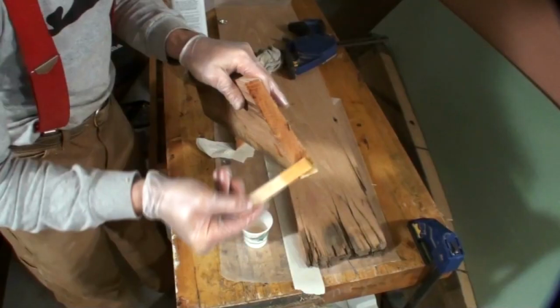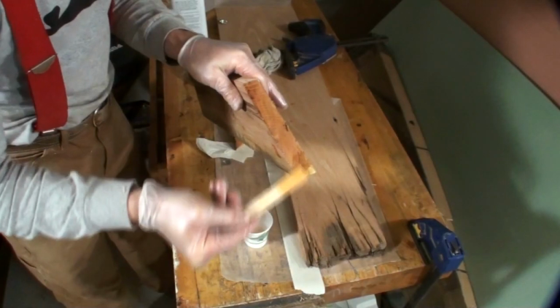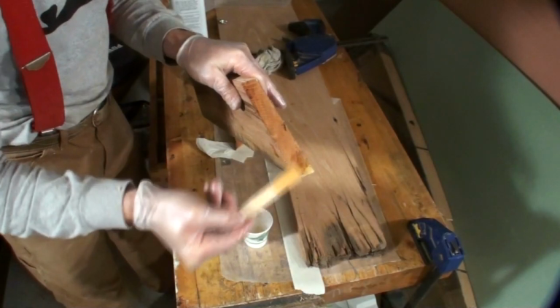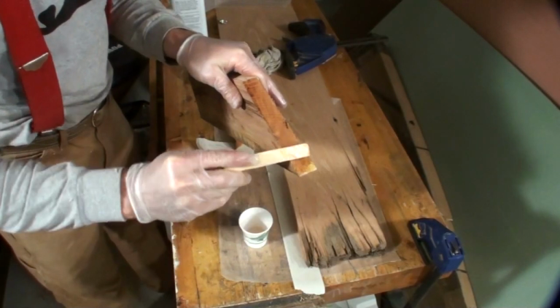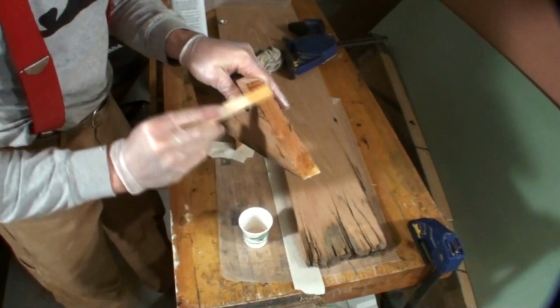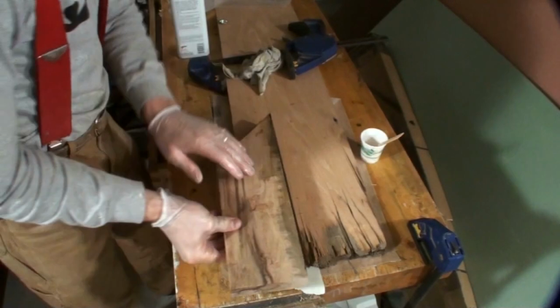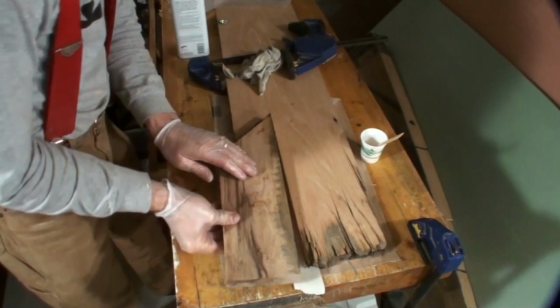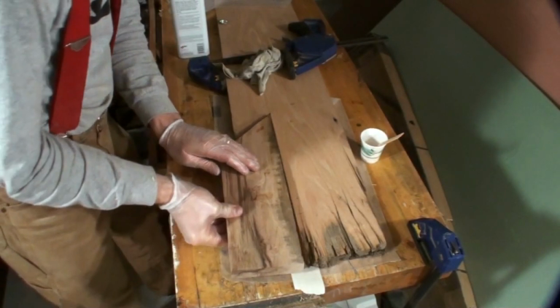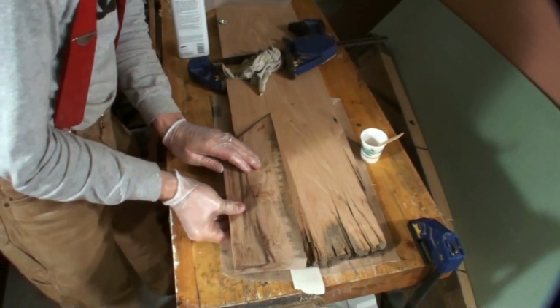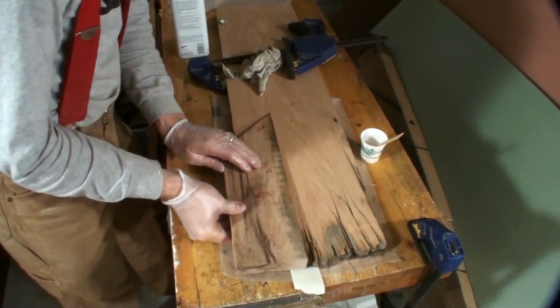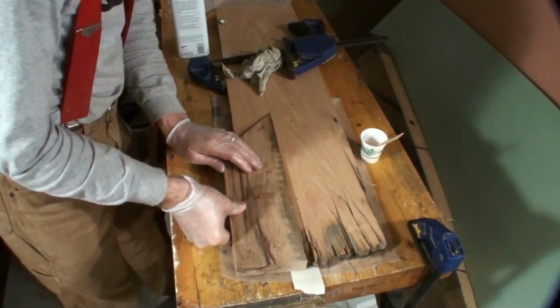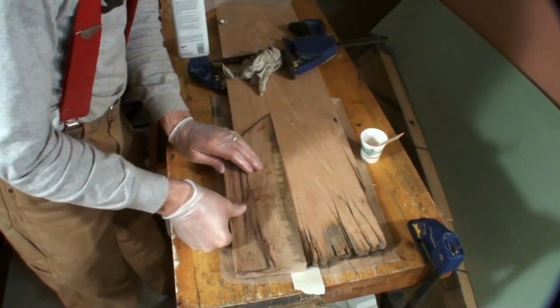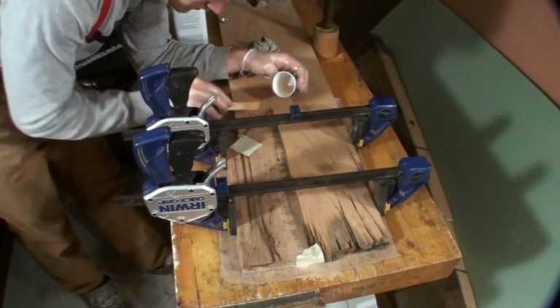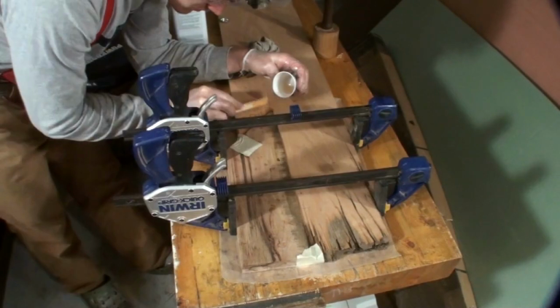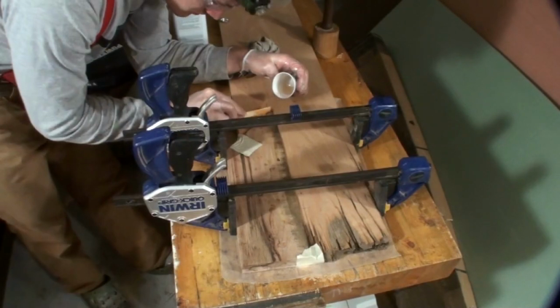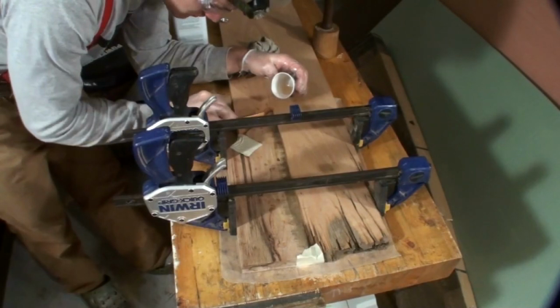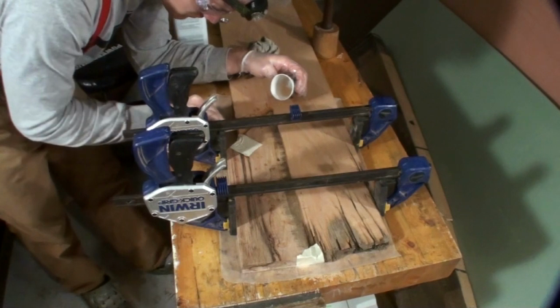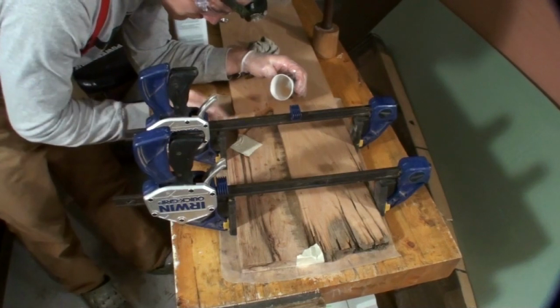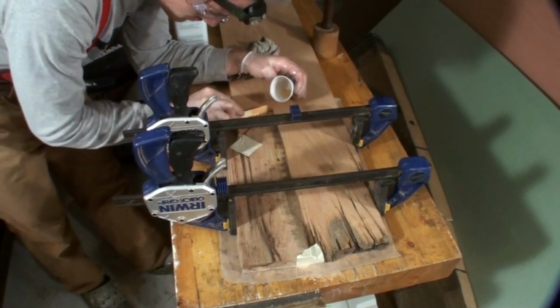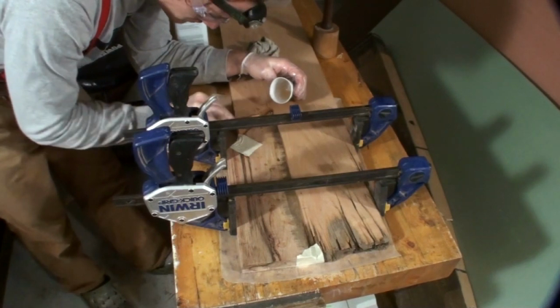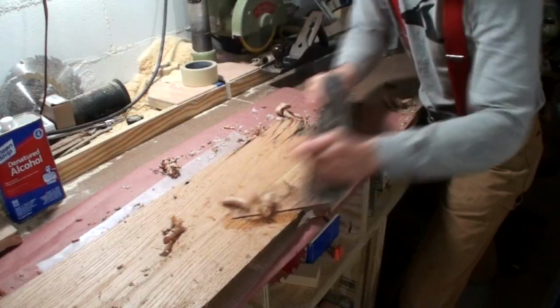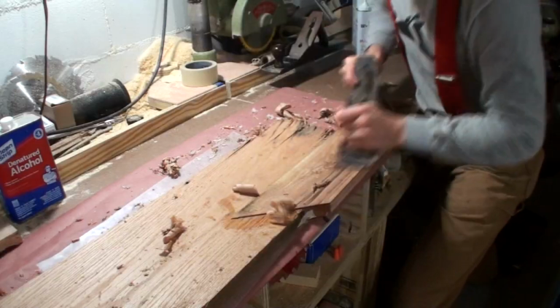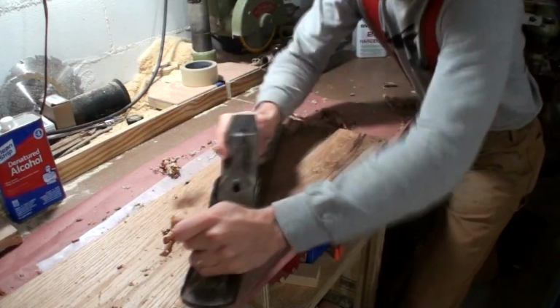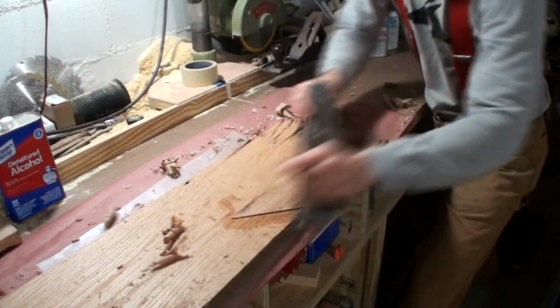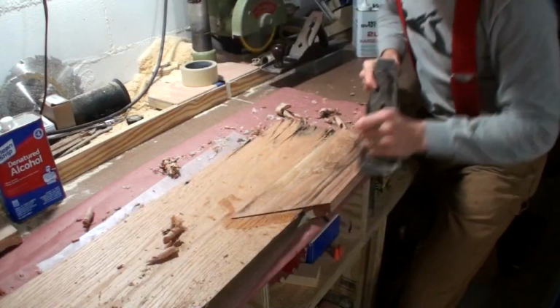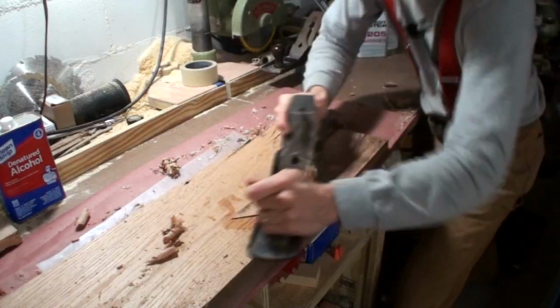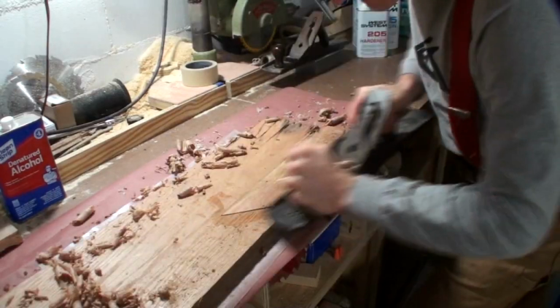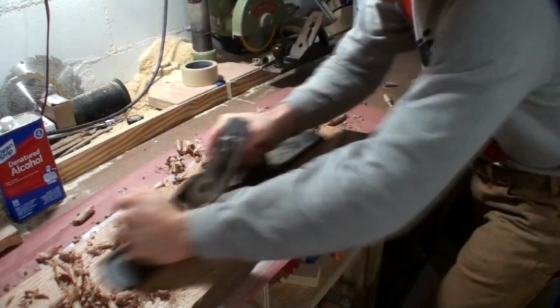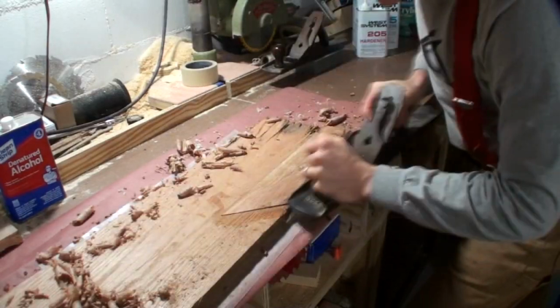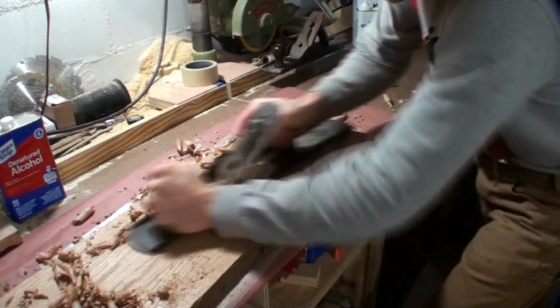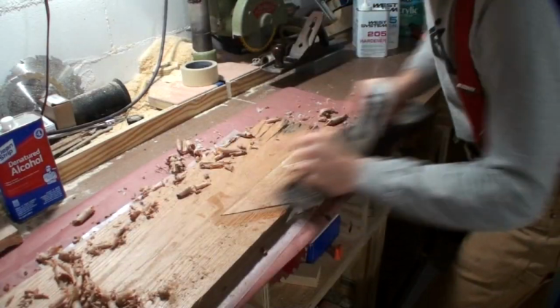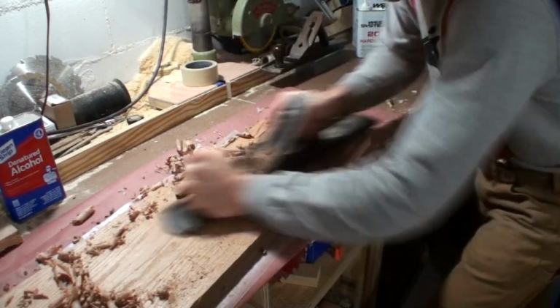Here's a little extra bonus footage for those of you who stick around. This is doing another repair on a different board but in the same tabletop.